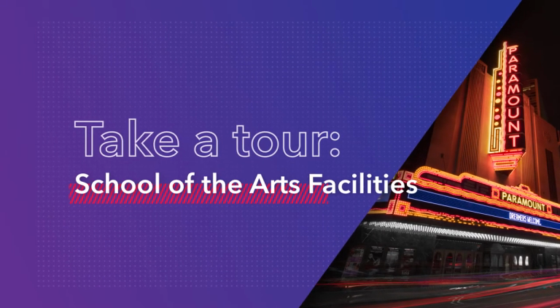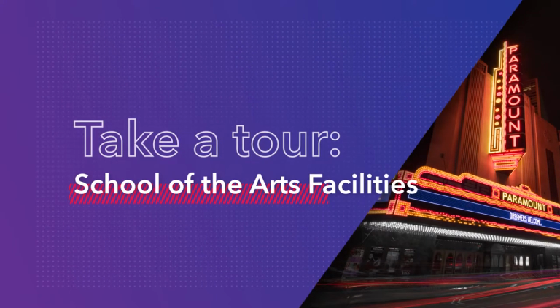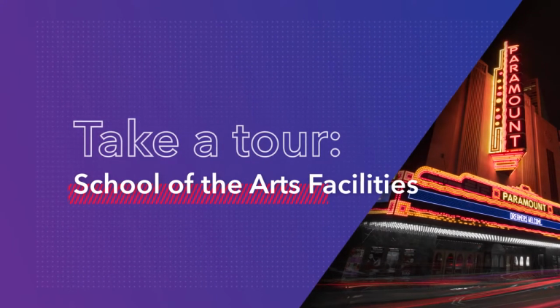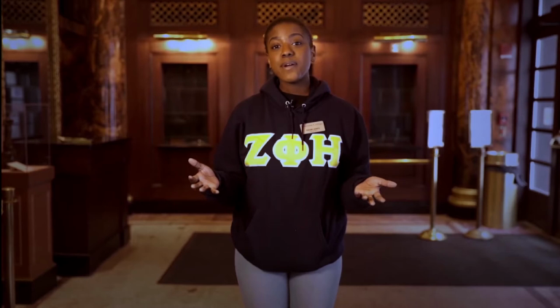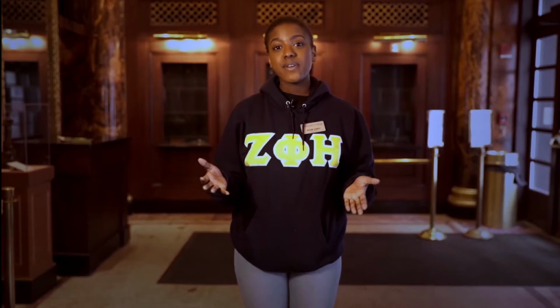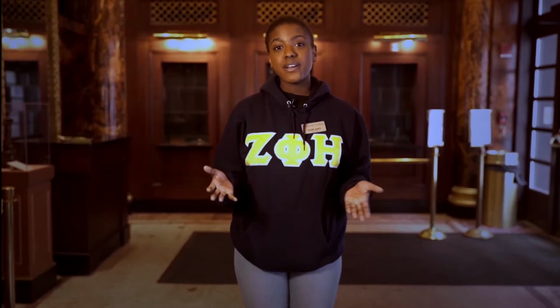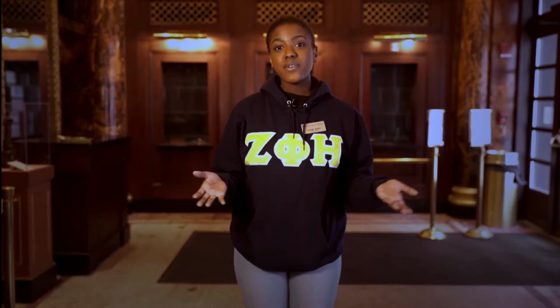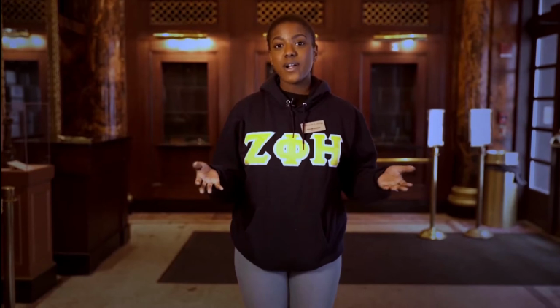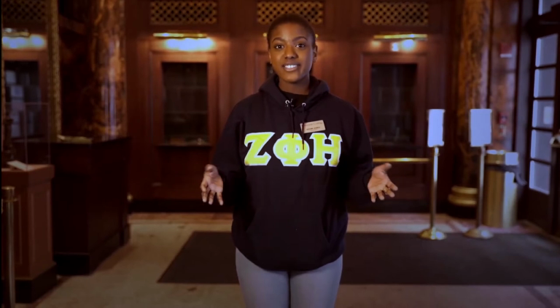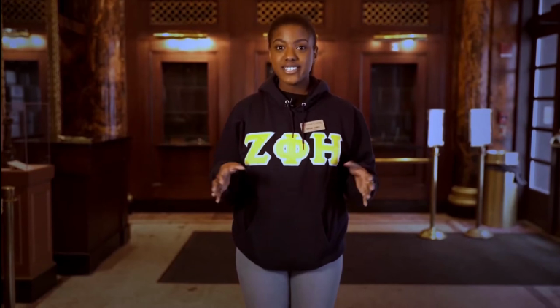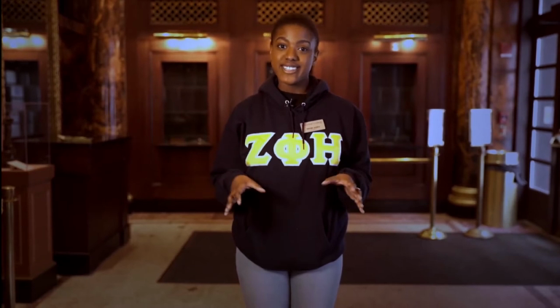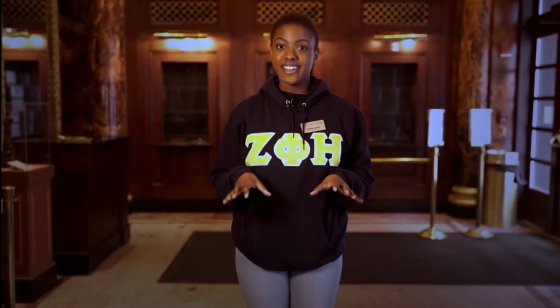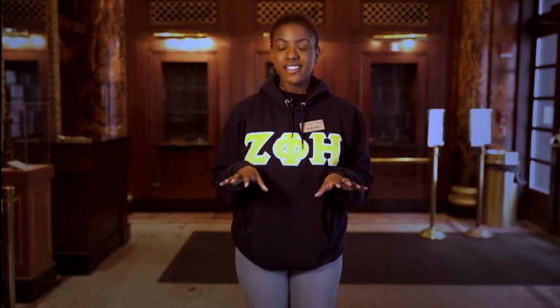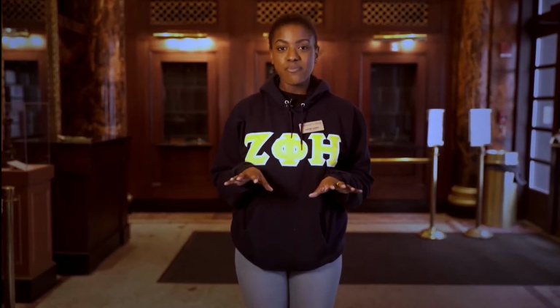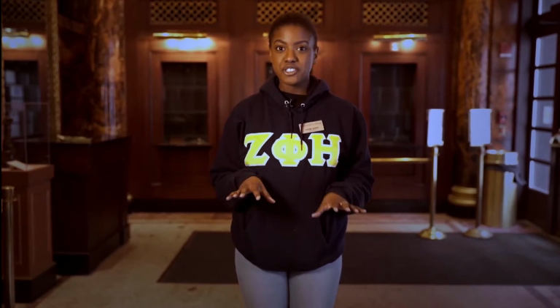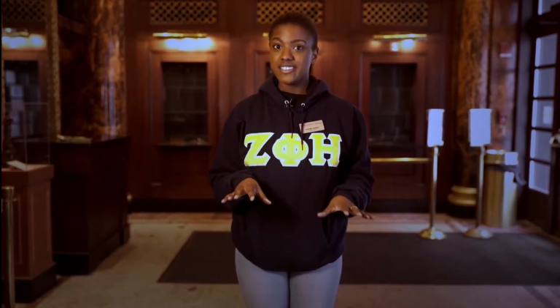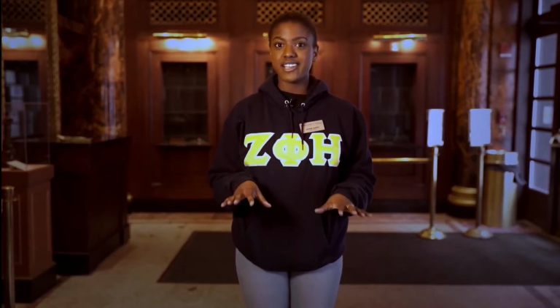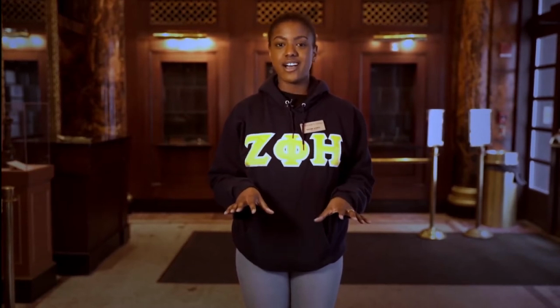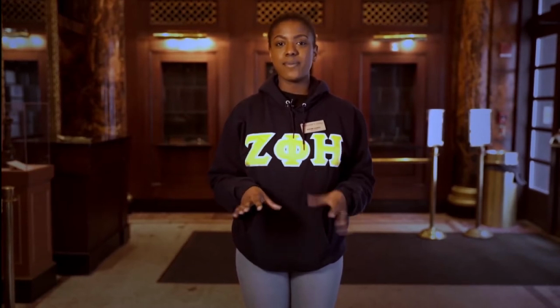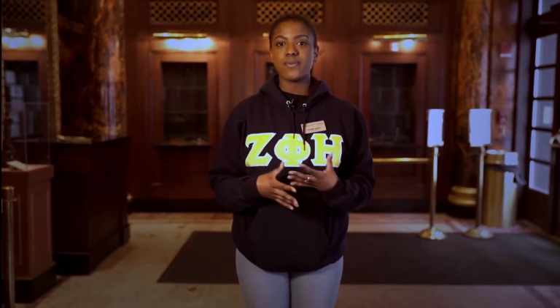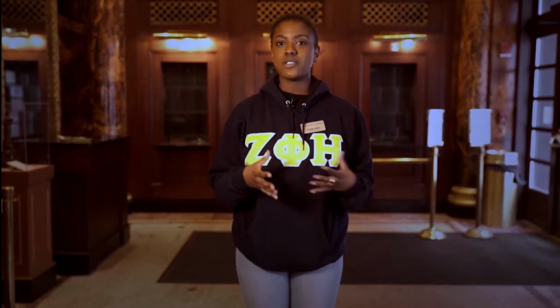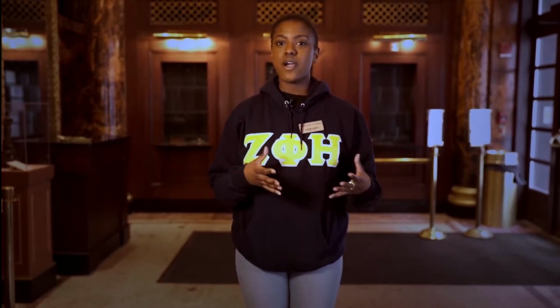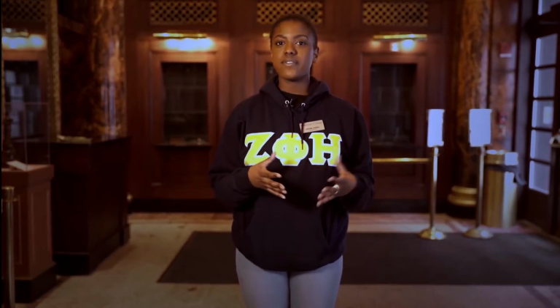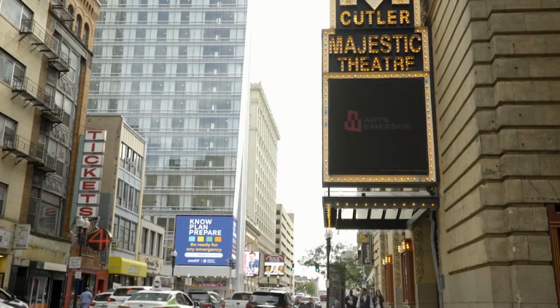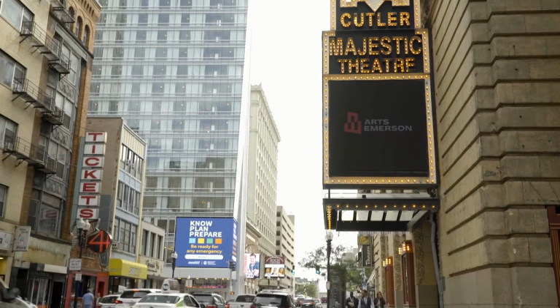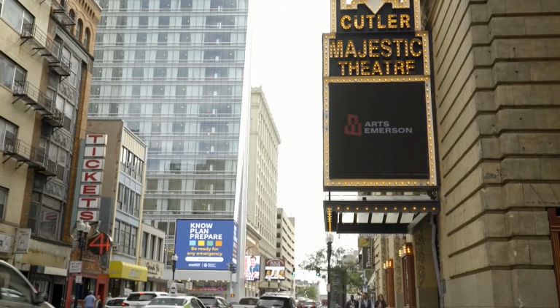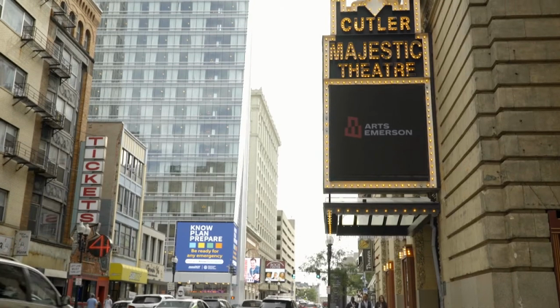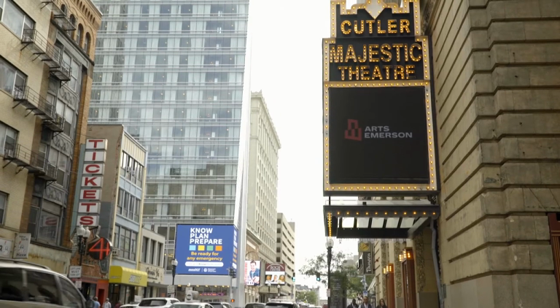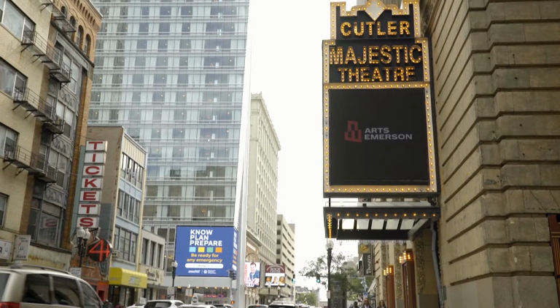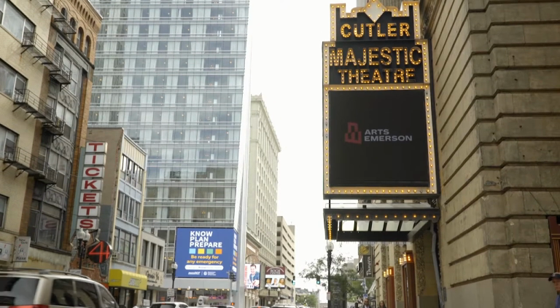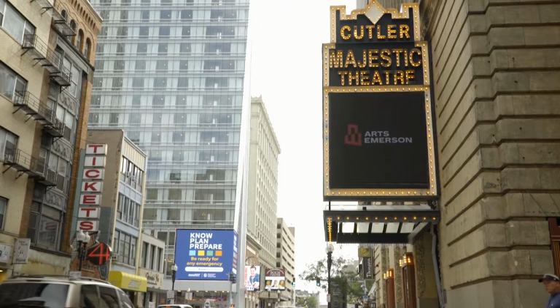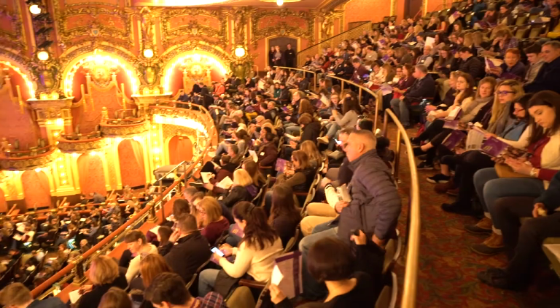Welcome, everyone. We're actually standing in the Majestic Lobby, which is part of the lobby of our Cutler Majestic Theatre.